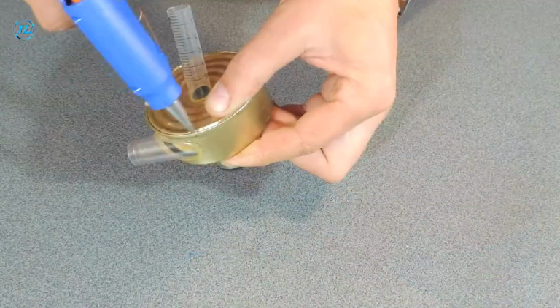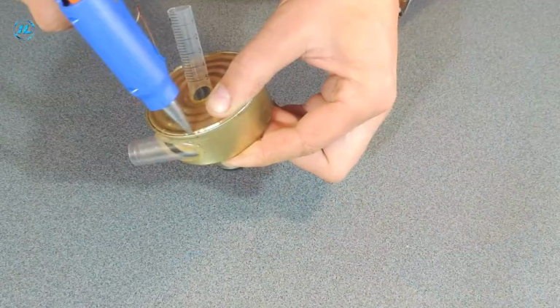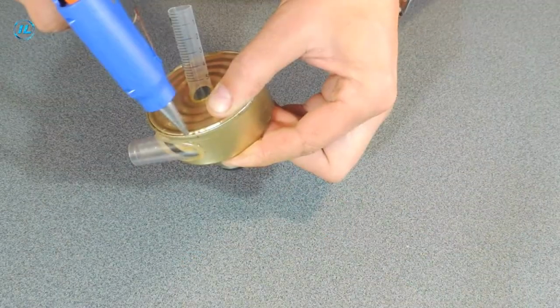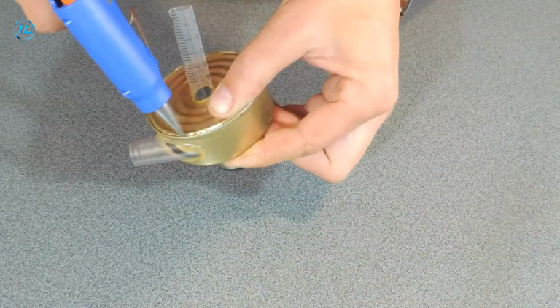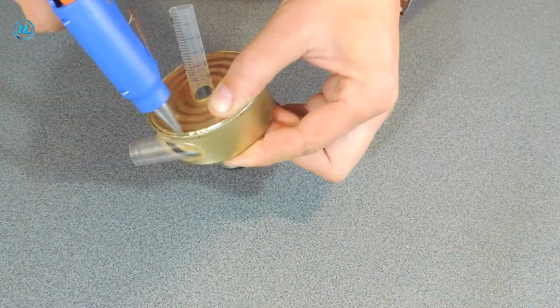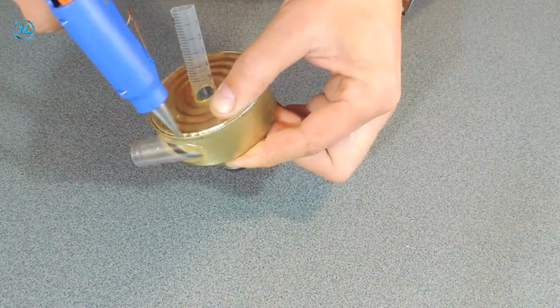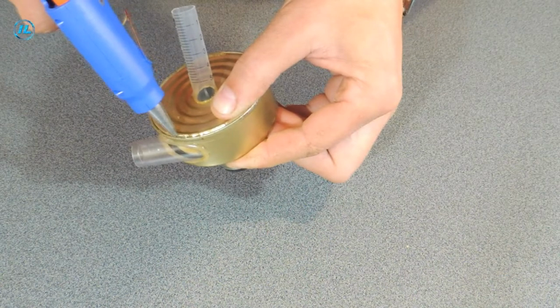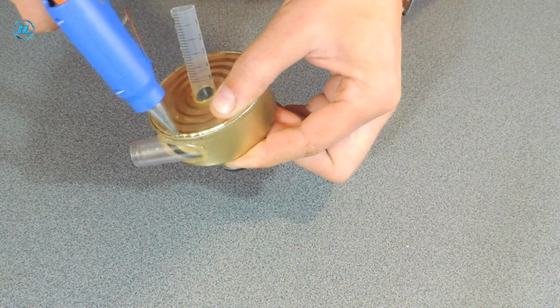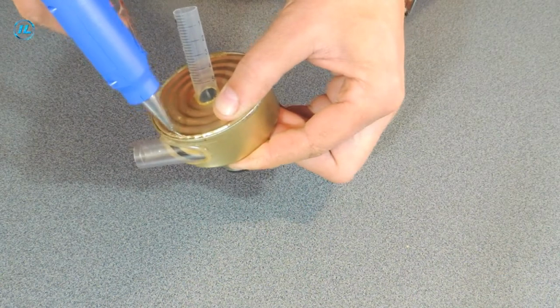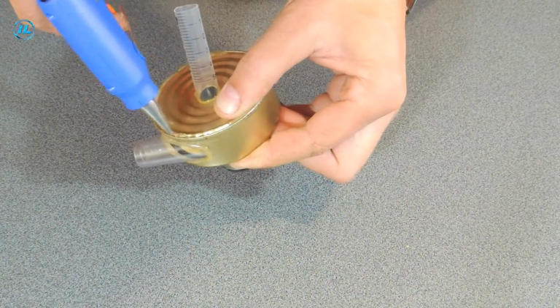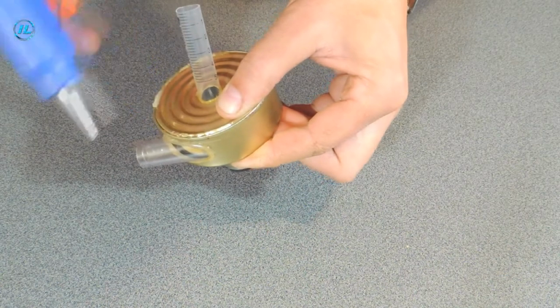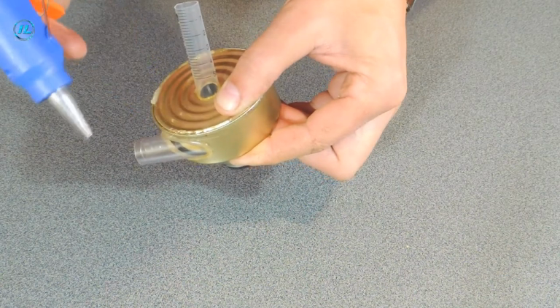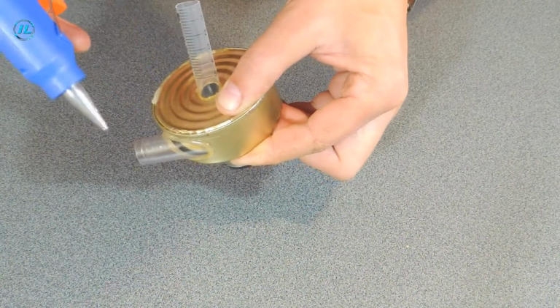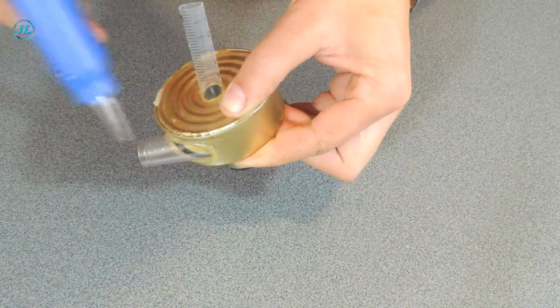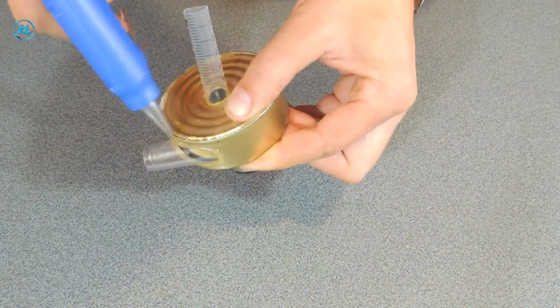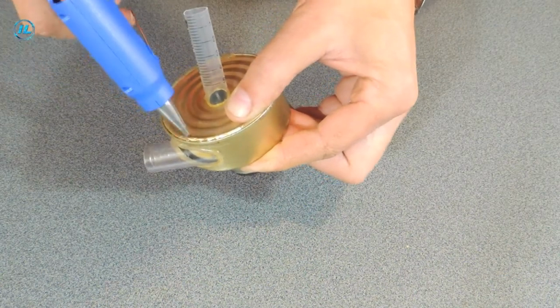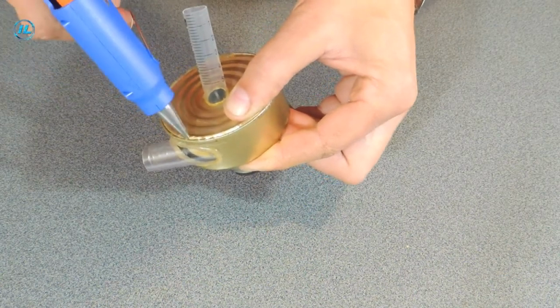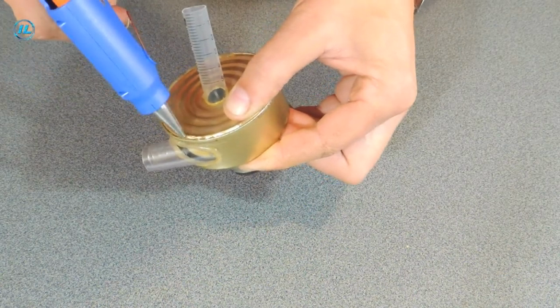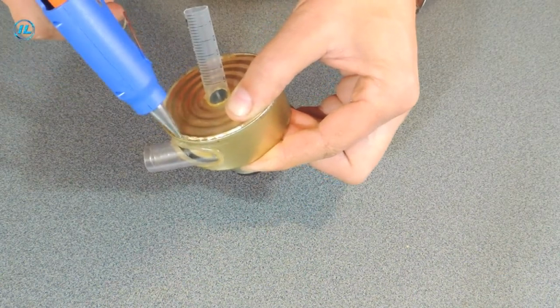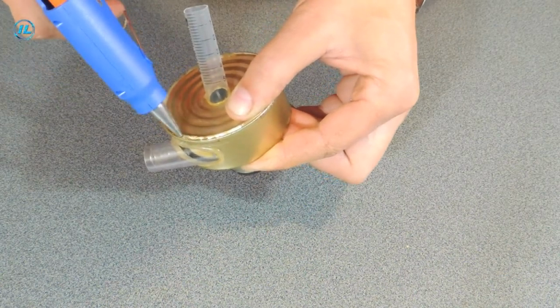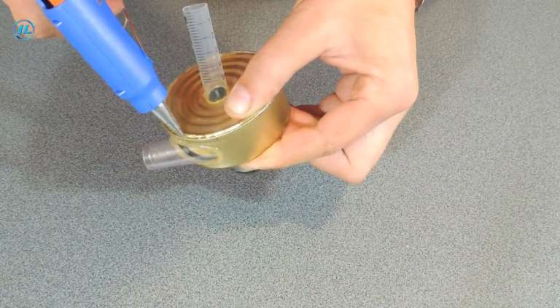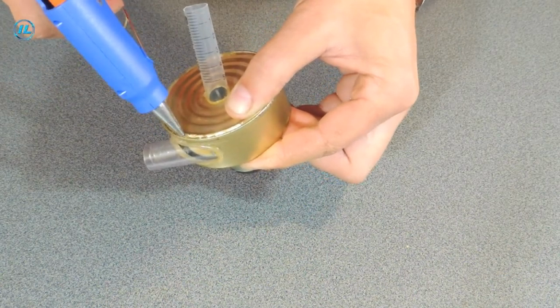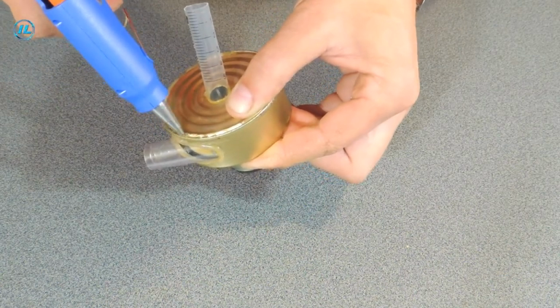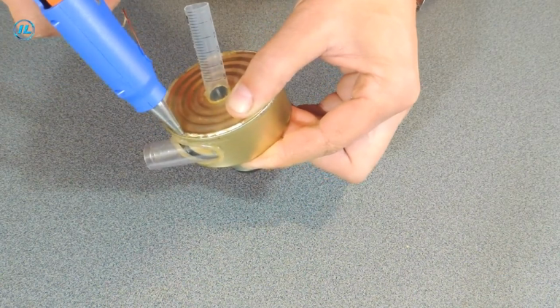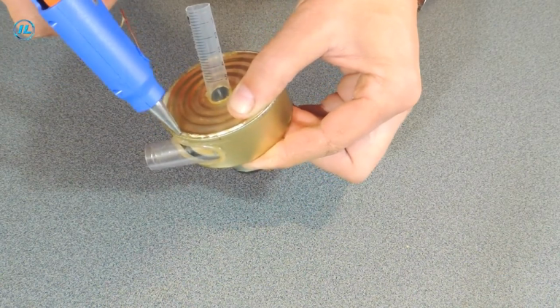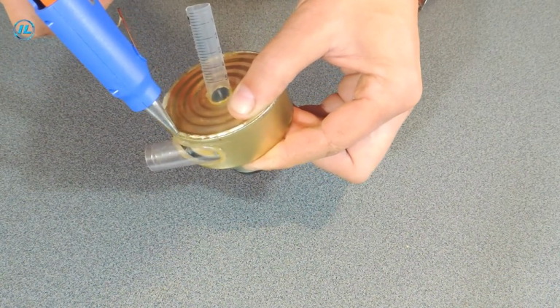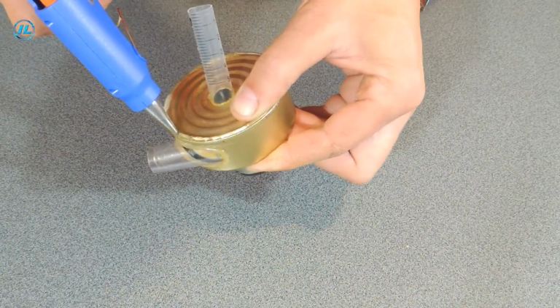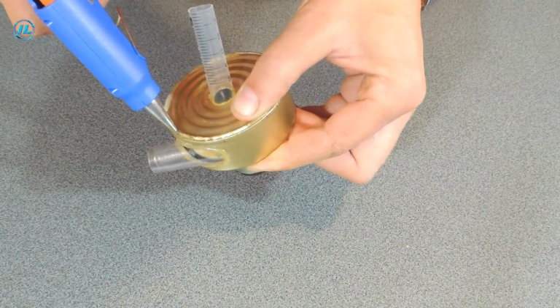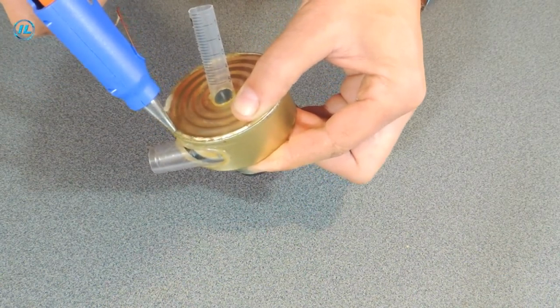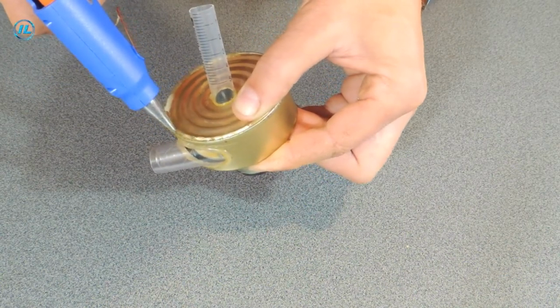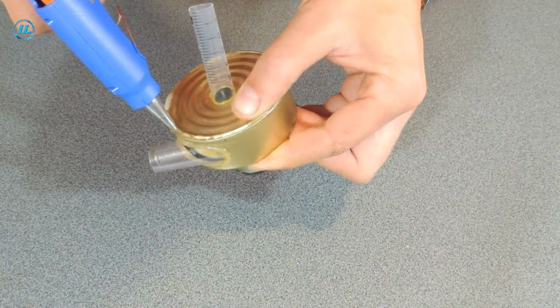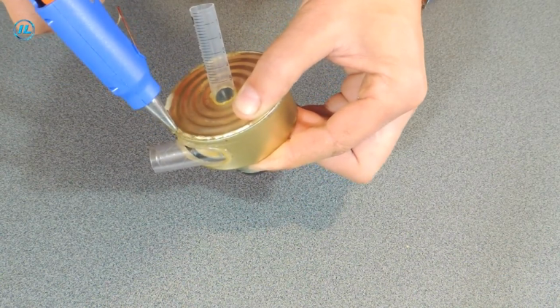I initially wanted to seal the pump cover, but then changed my mind and just fixed it with hot glue.